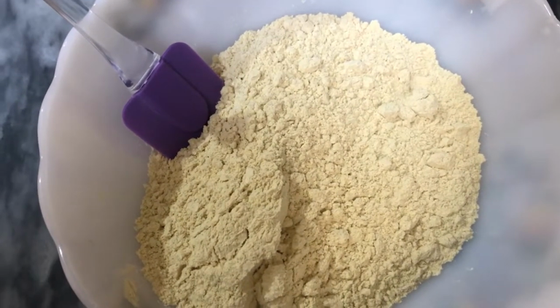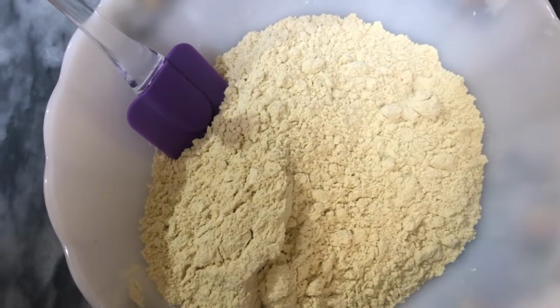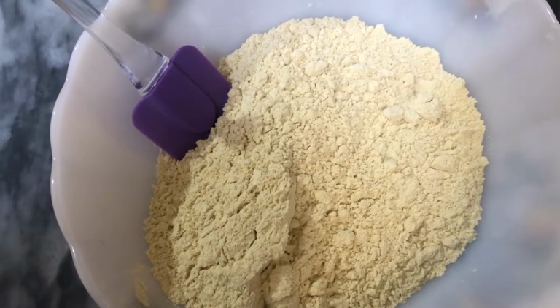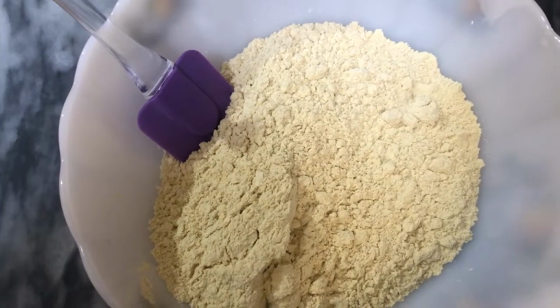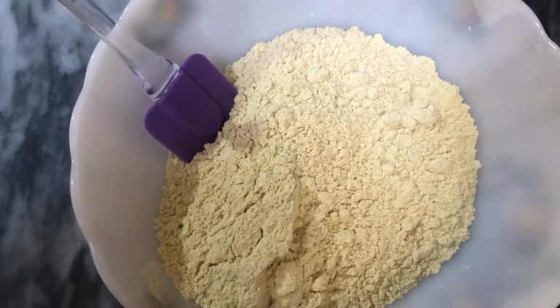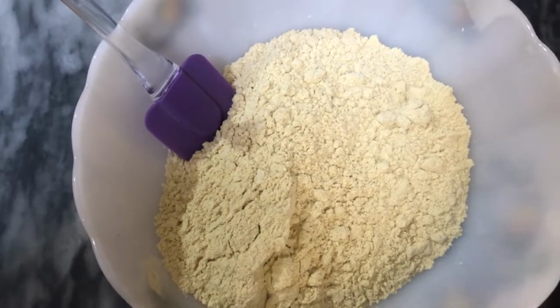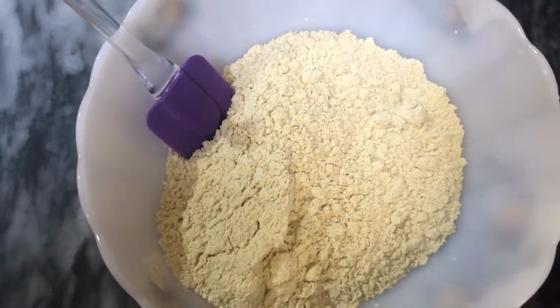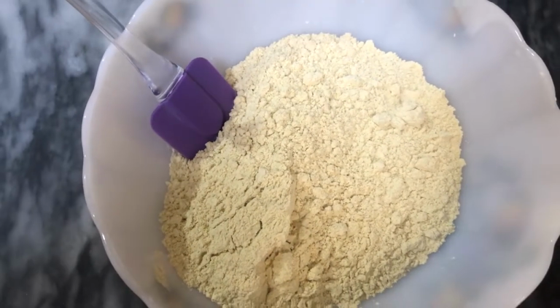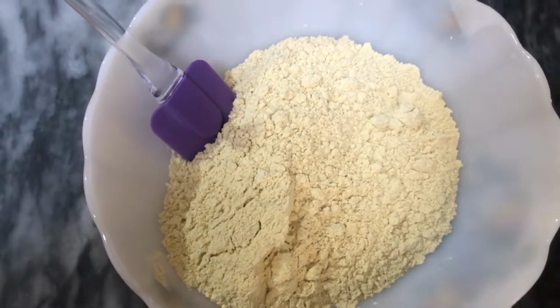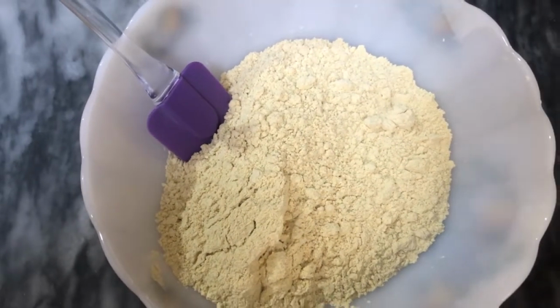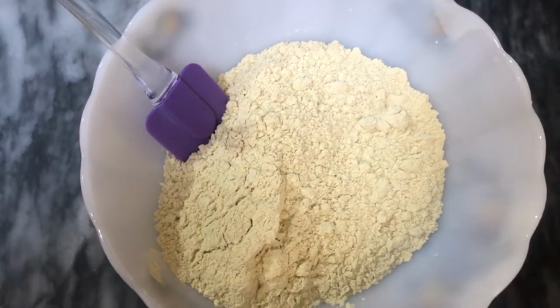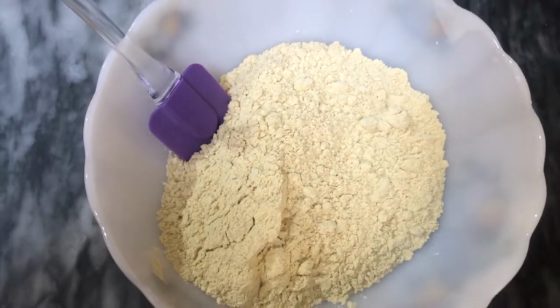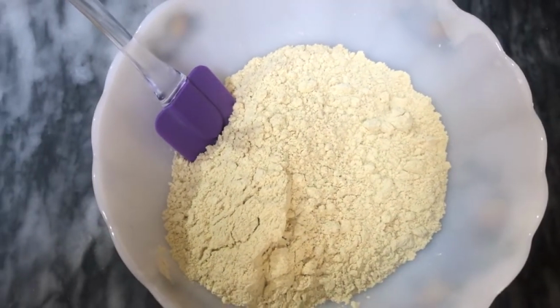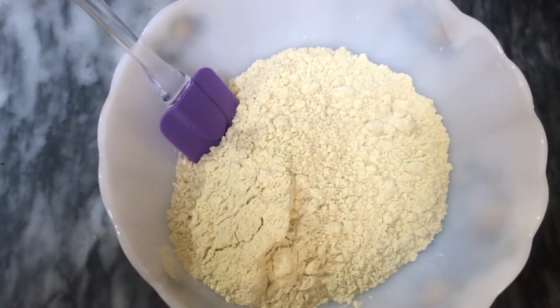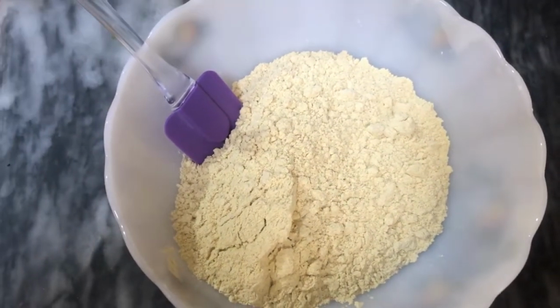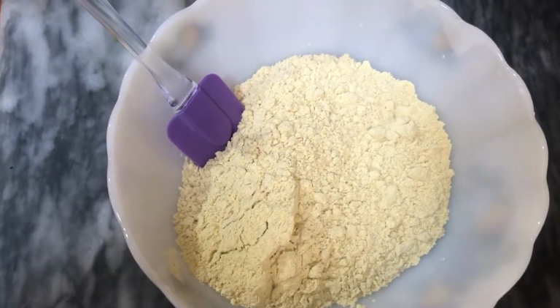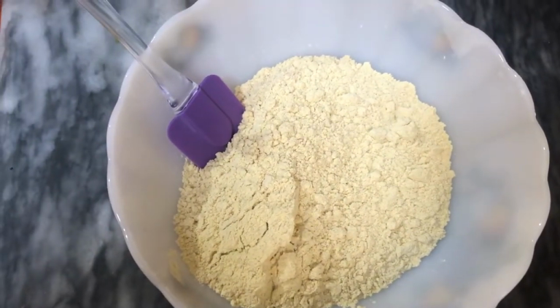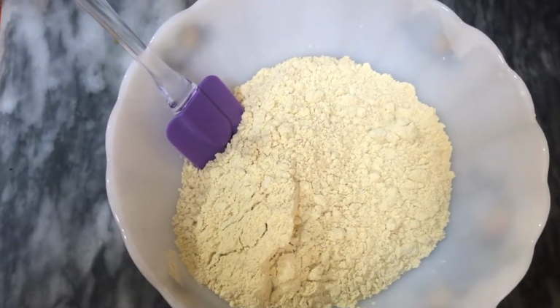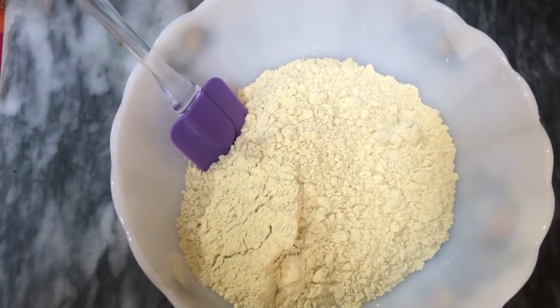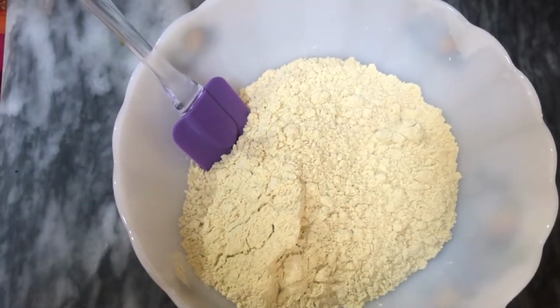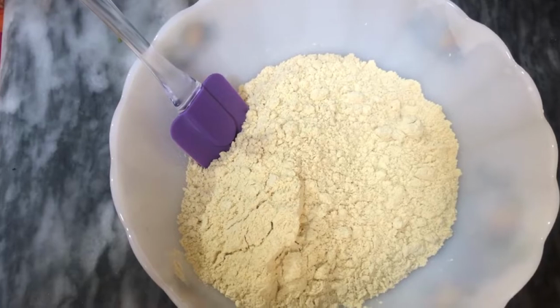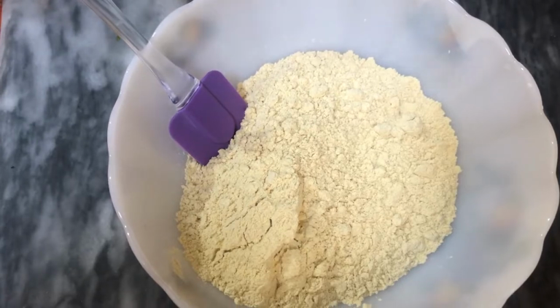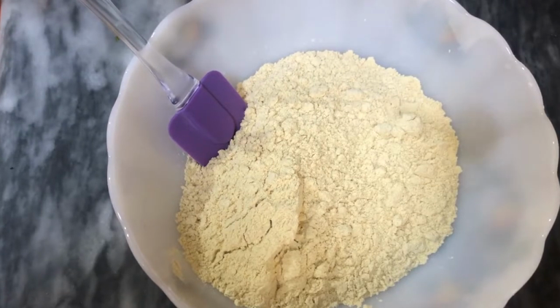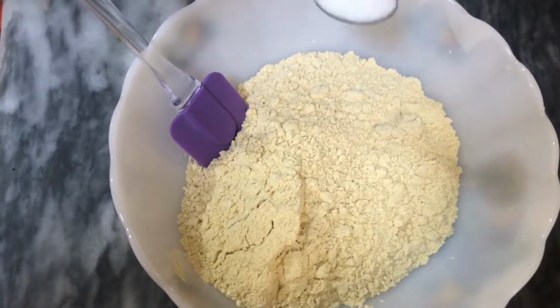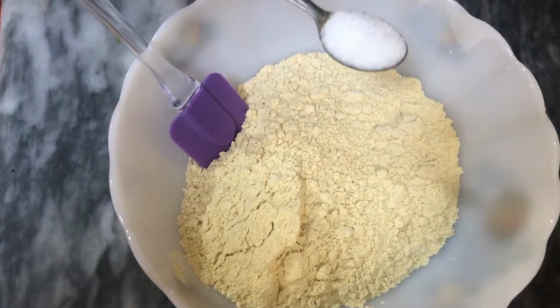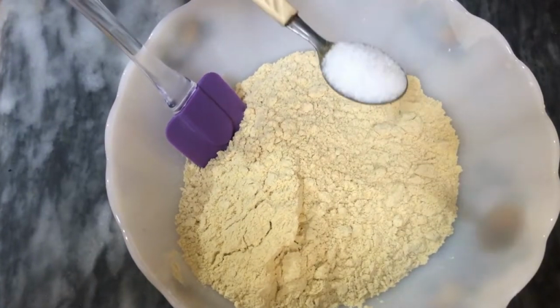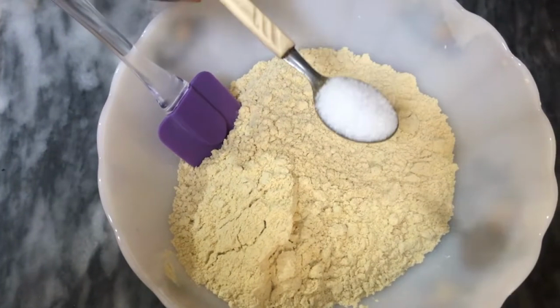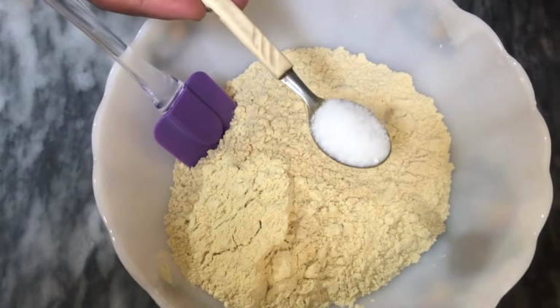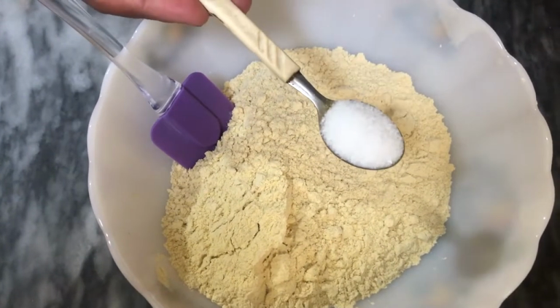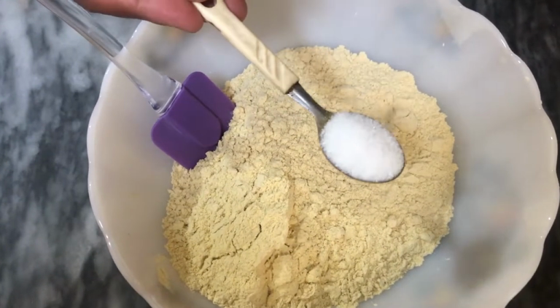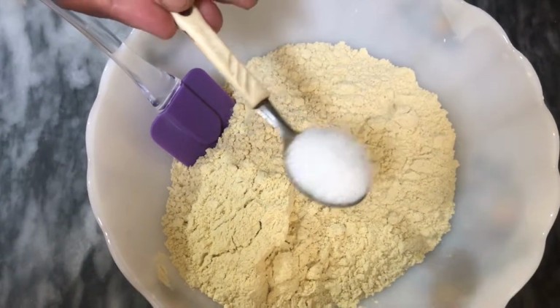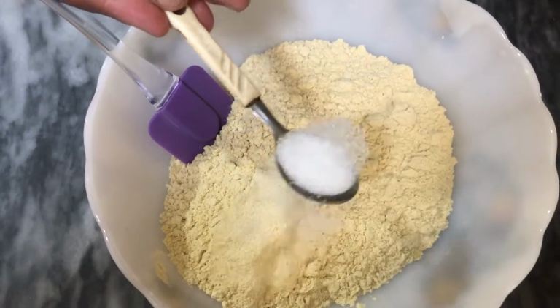We have to cook these bananas. We will prepare the rice.